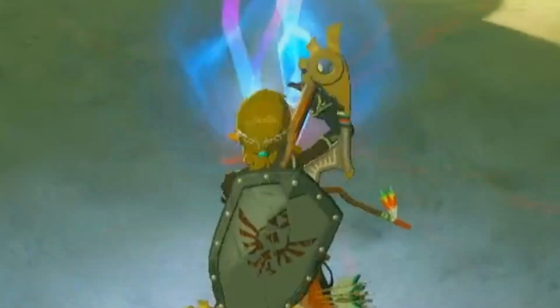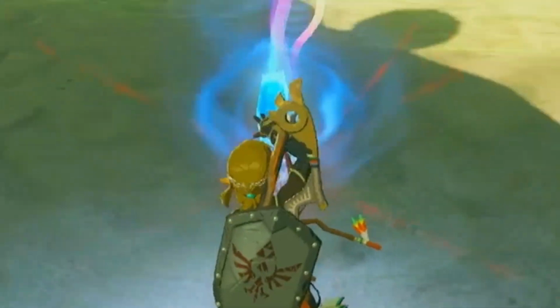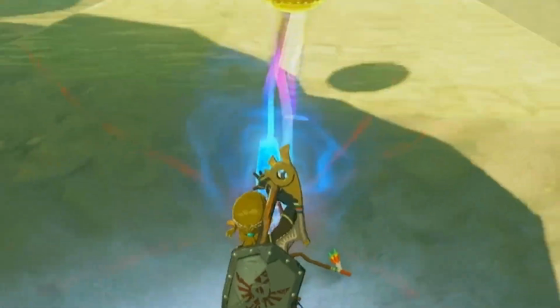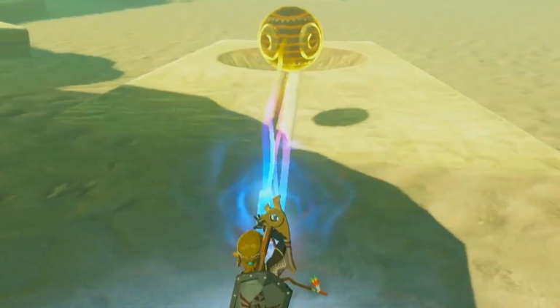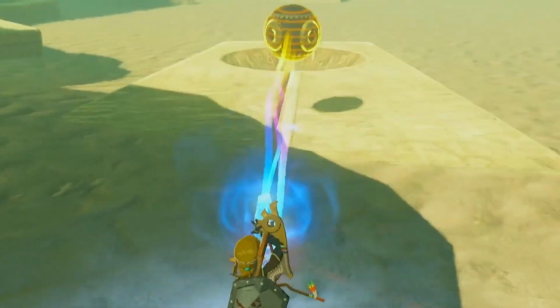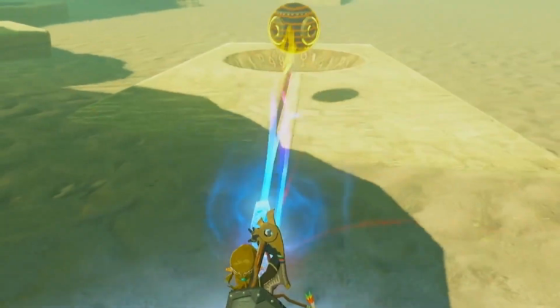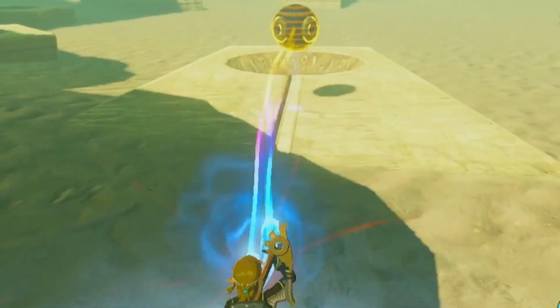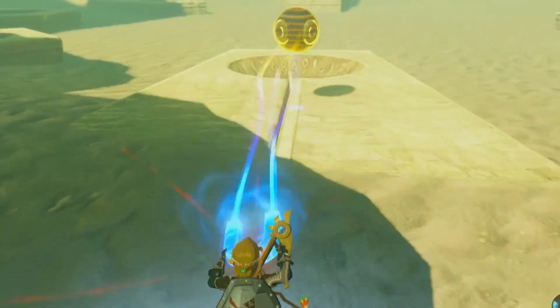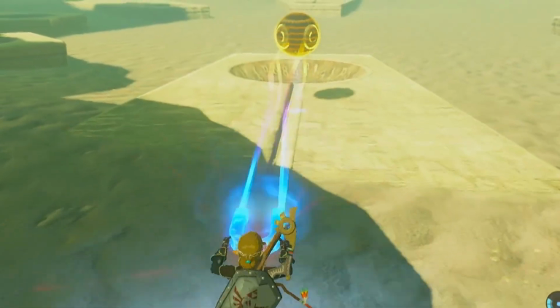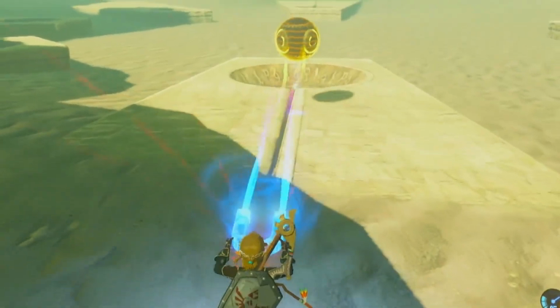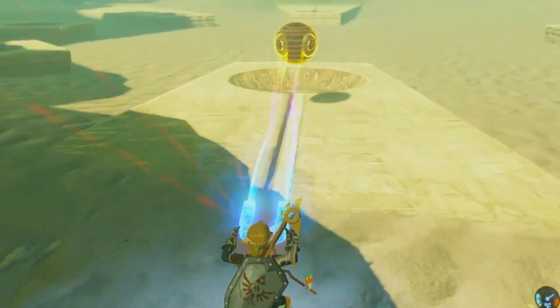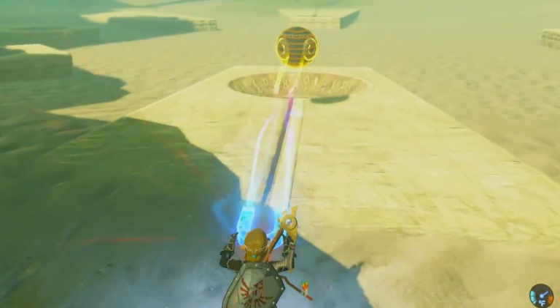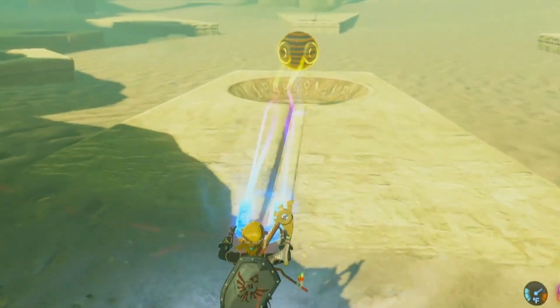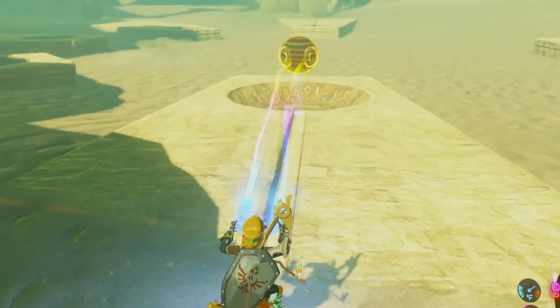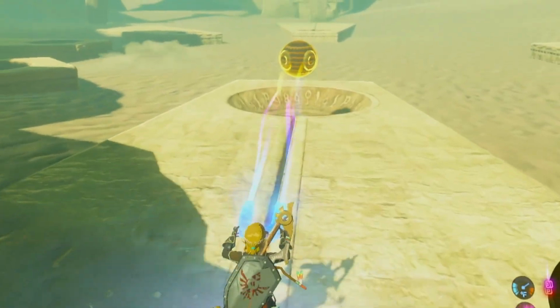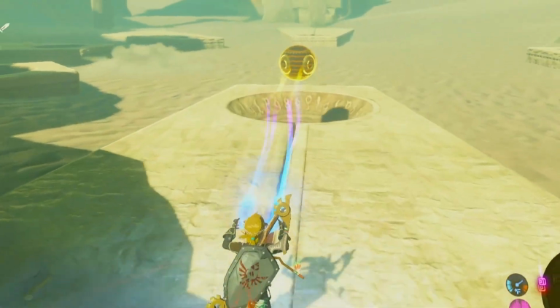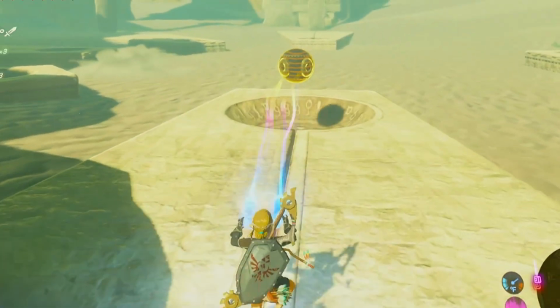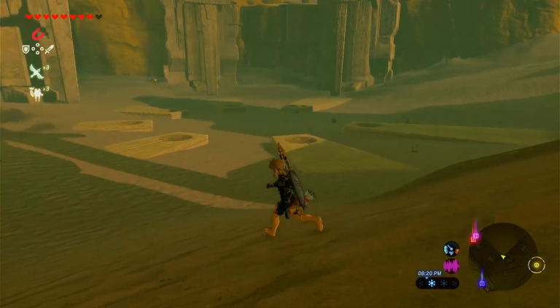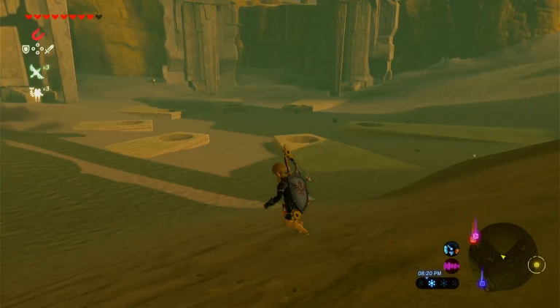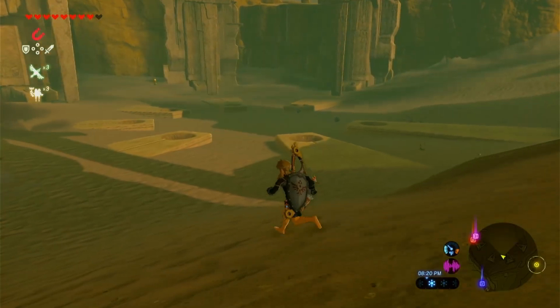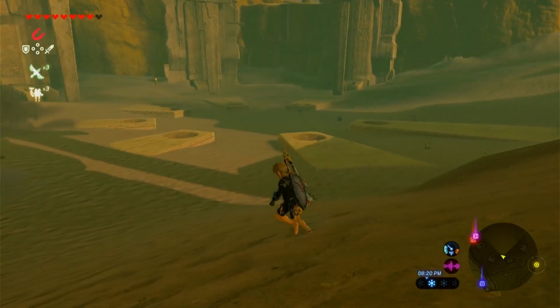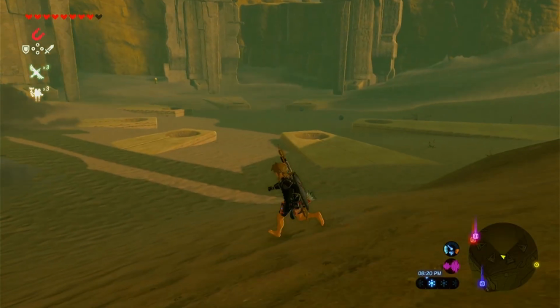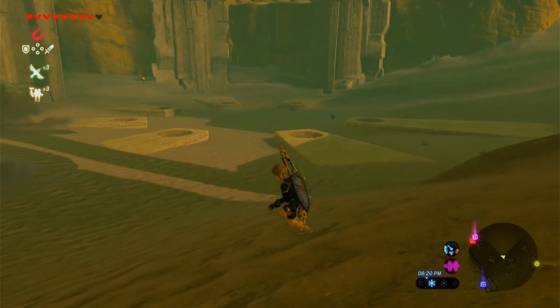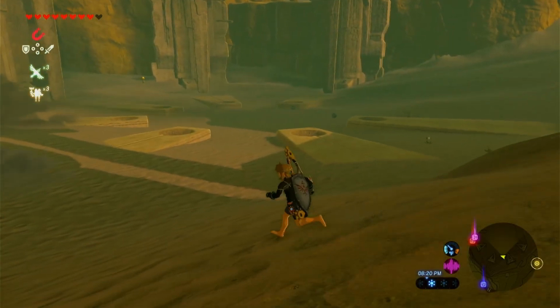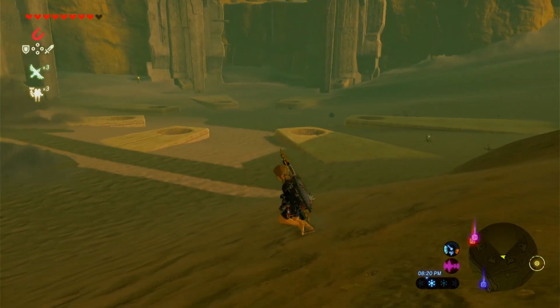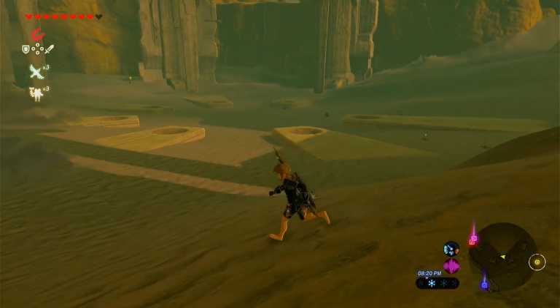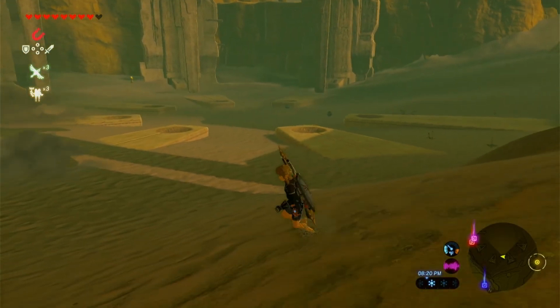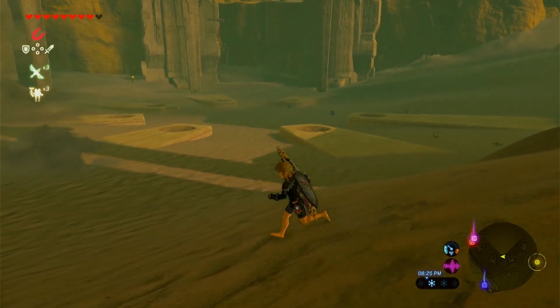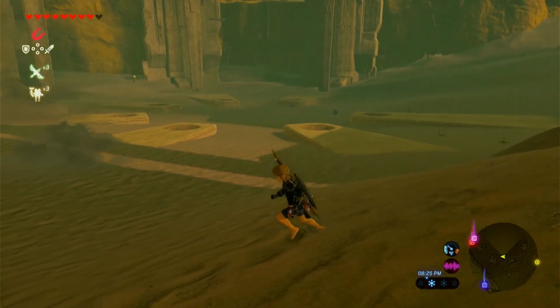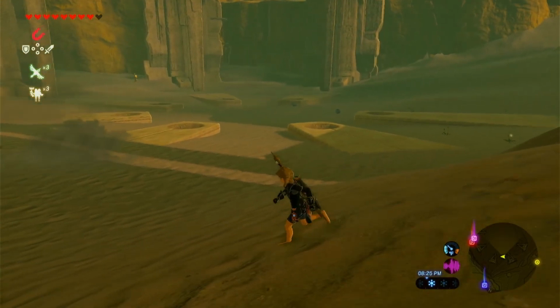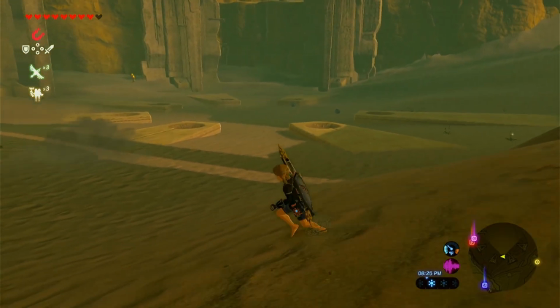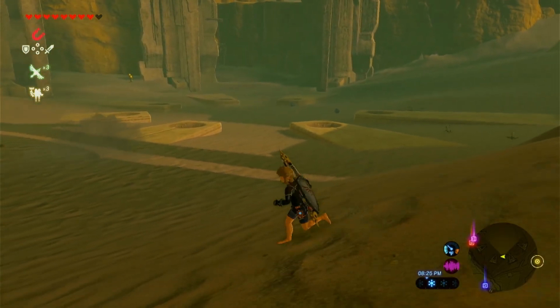Look at how cool this place looks. It's in the middle of a desert, cooking up some fresh sausages under the hot sun.